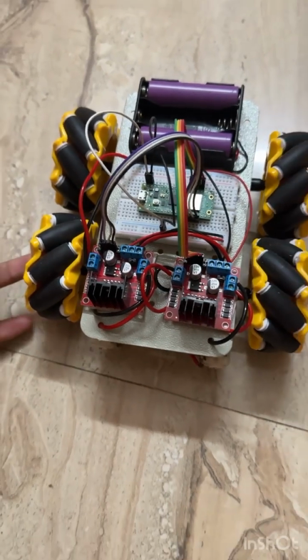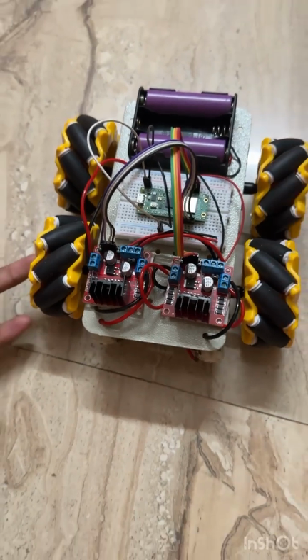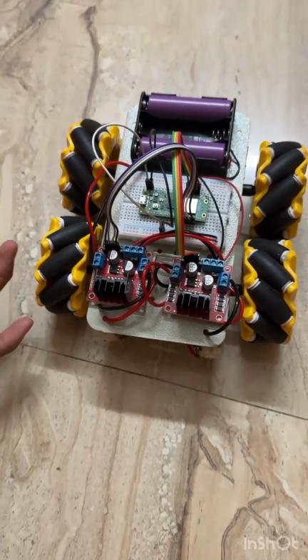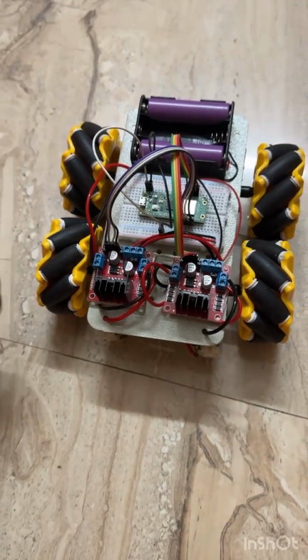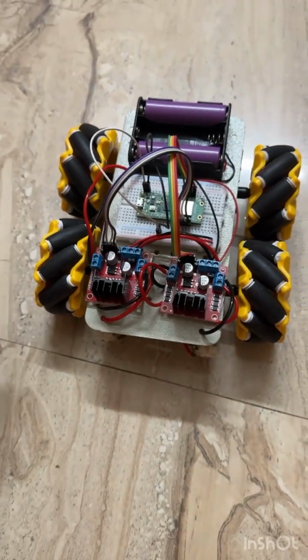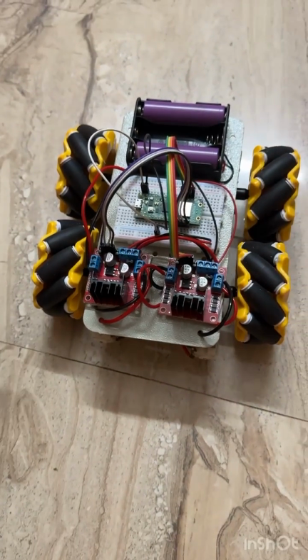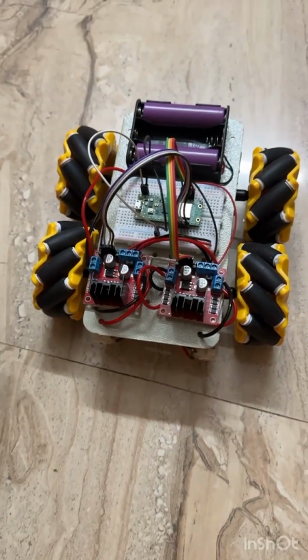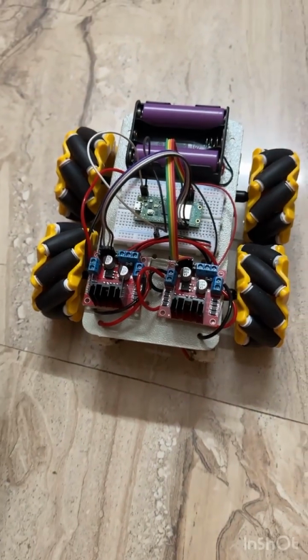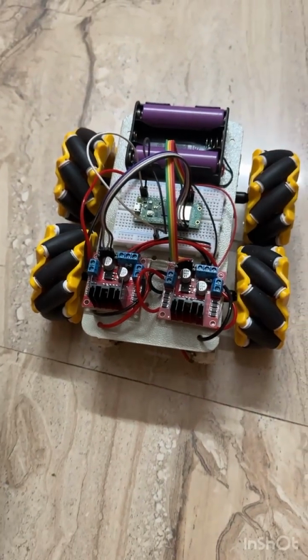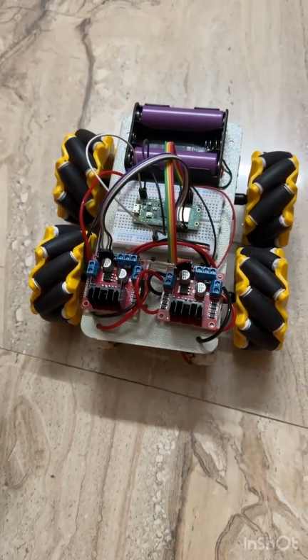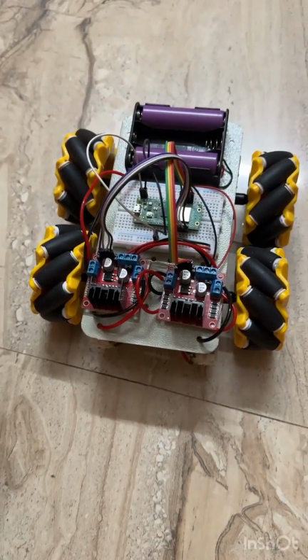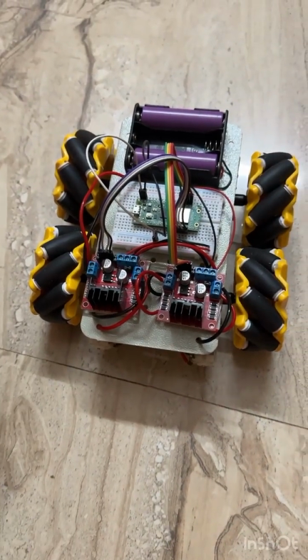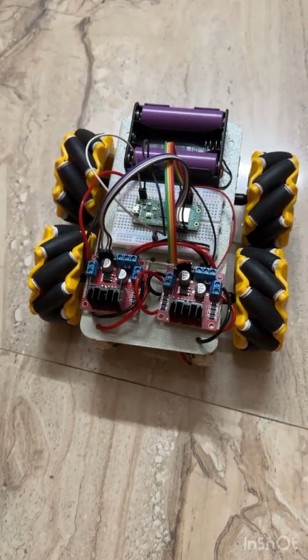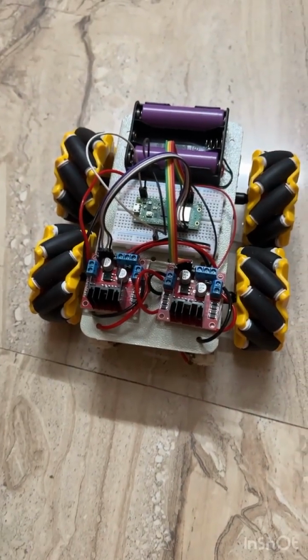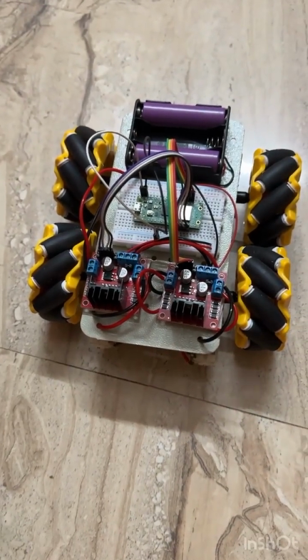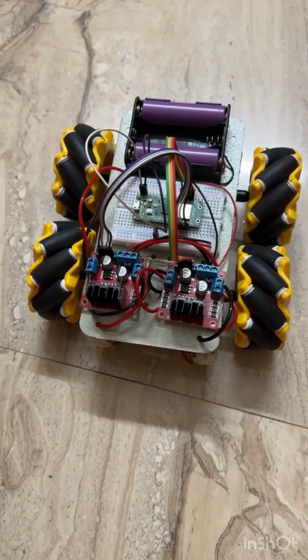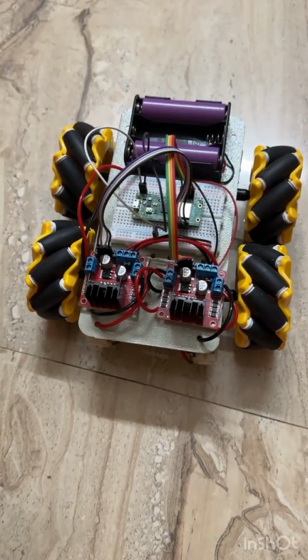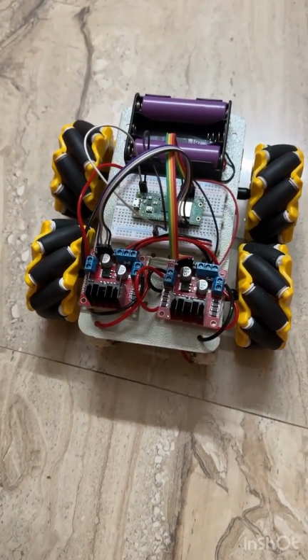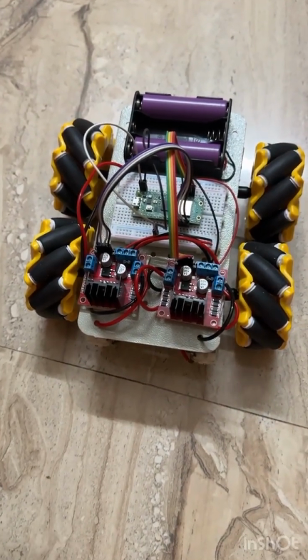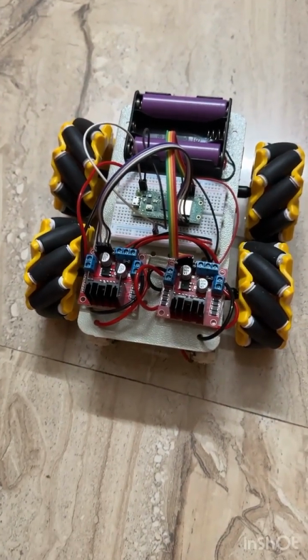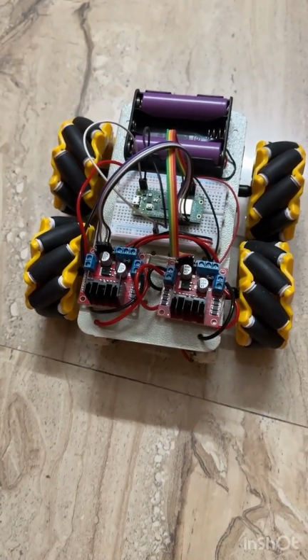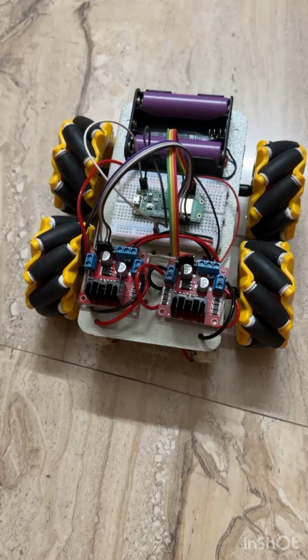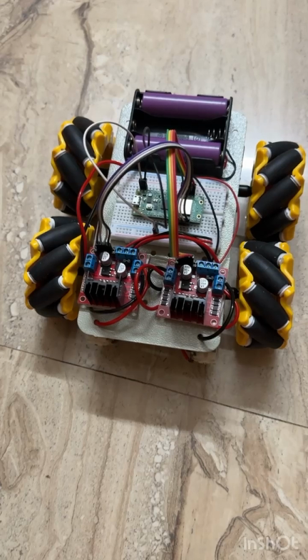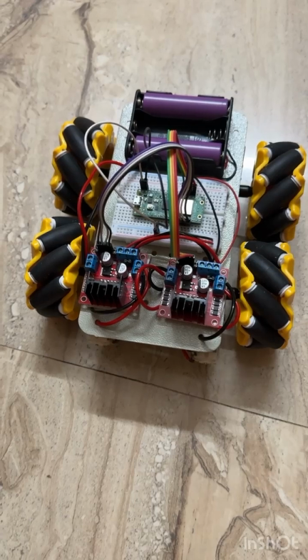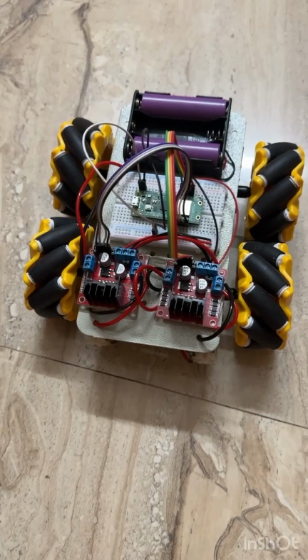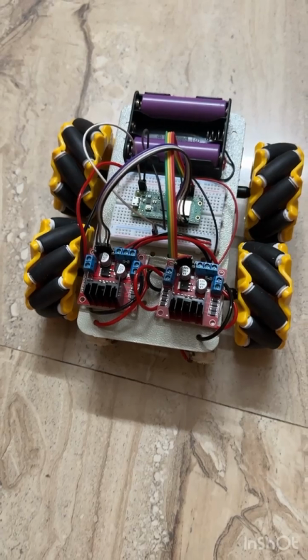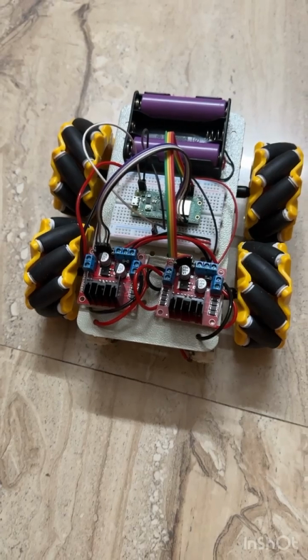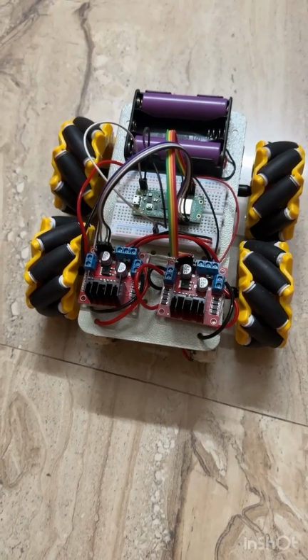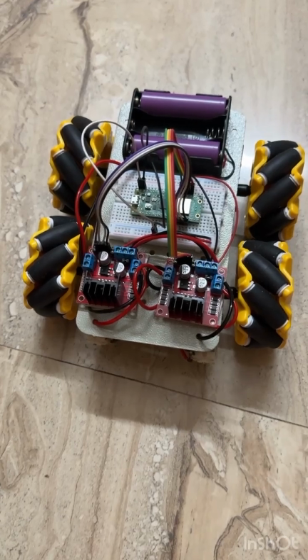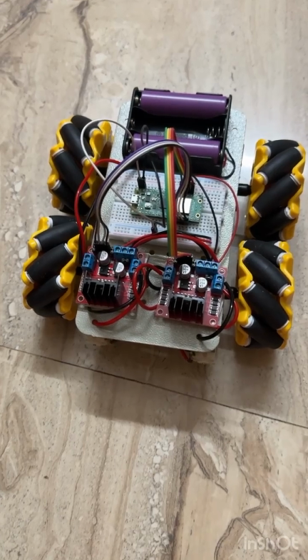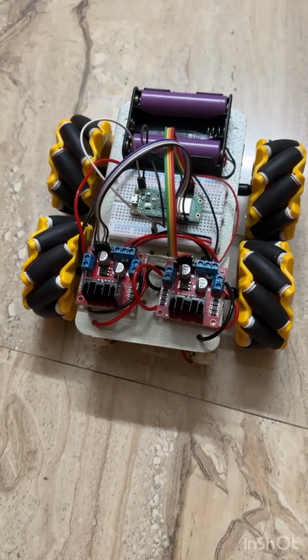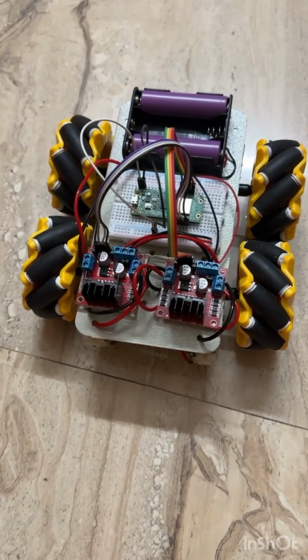These are the Mecanum wheels, which allow you to move straight, back, diagonally, and also laterally.